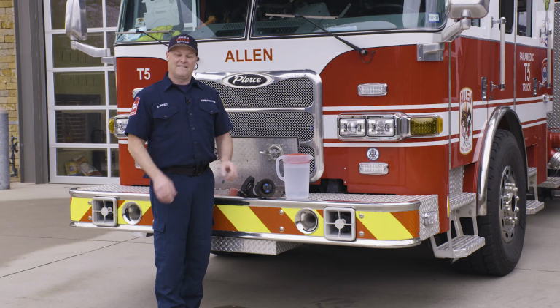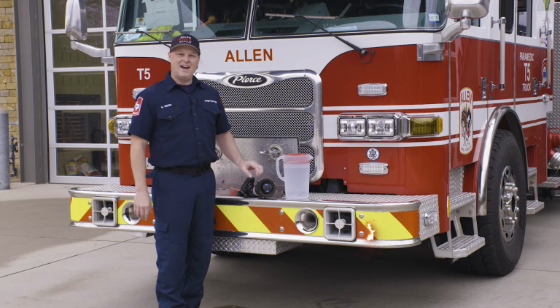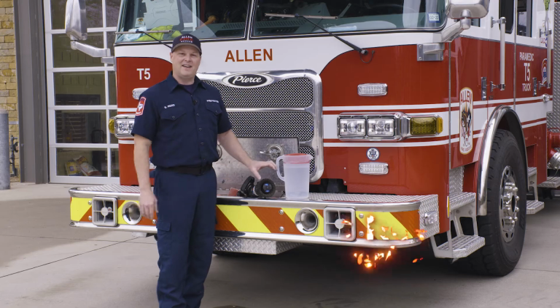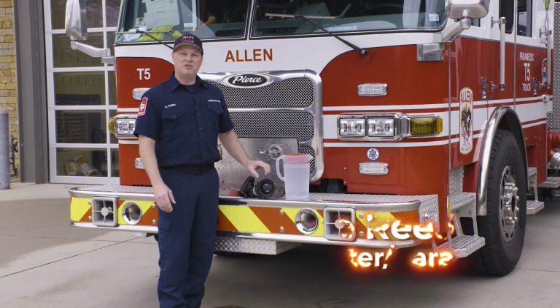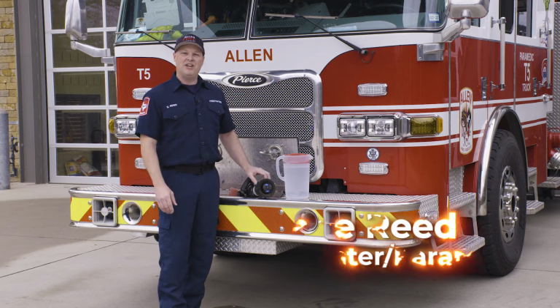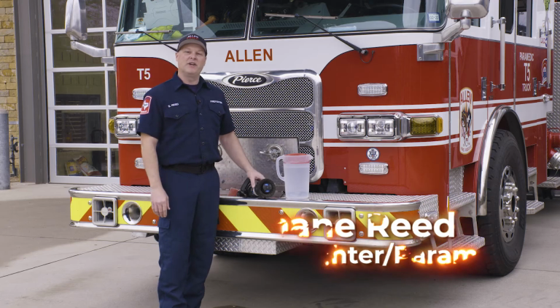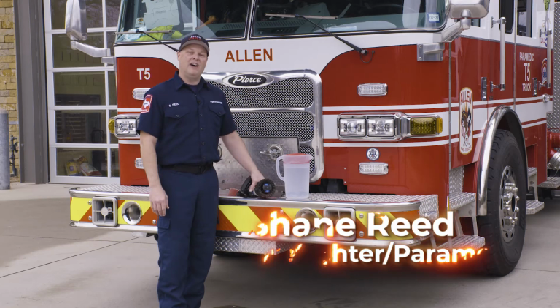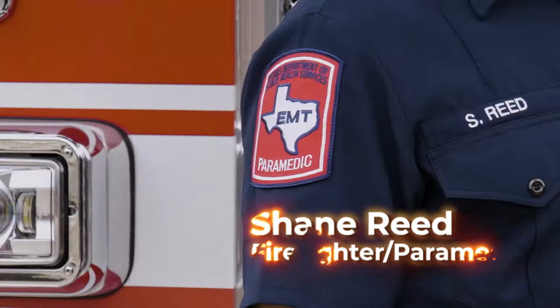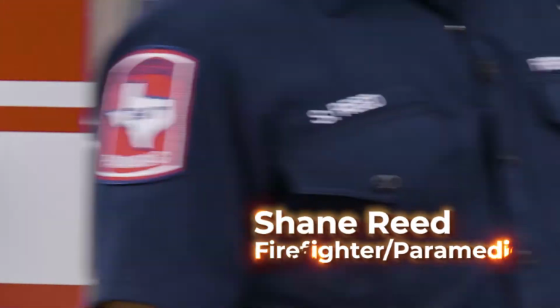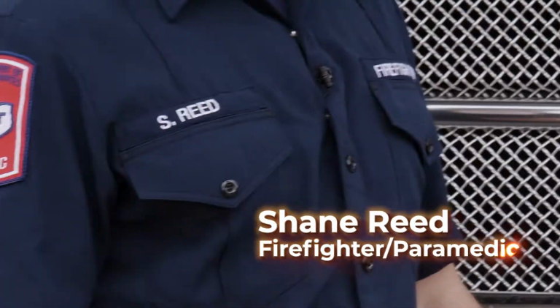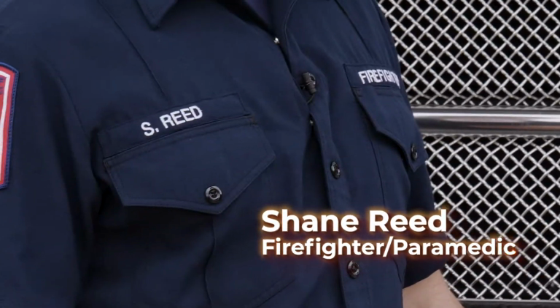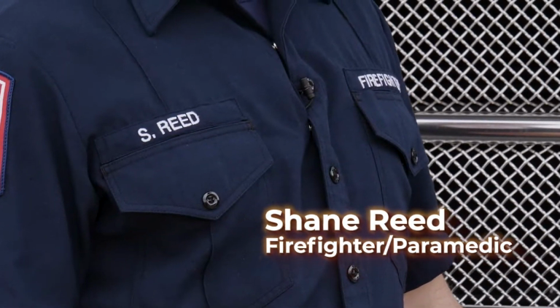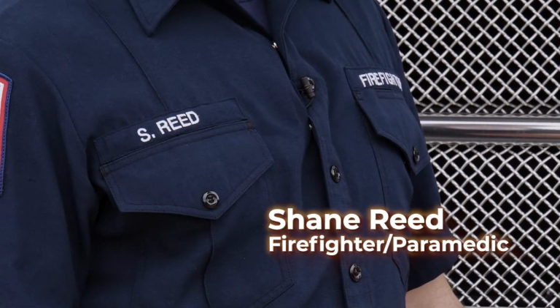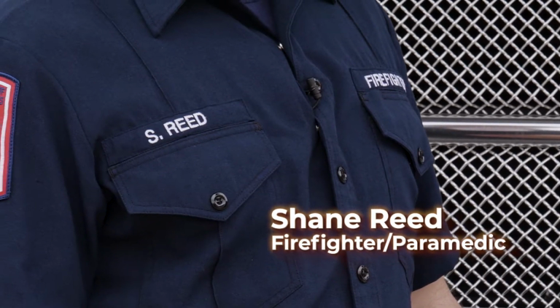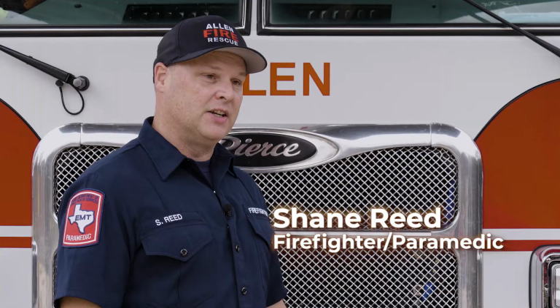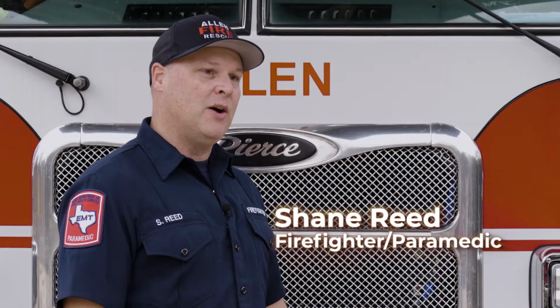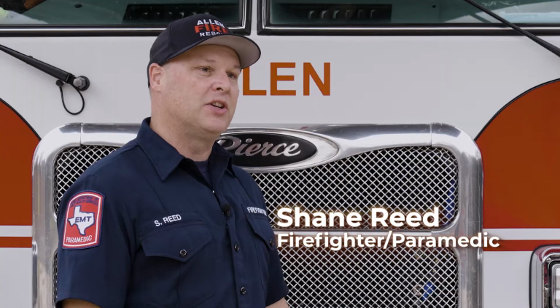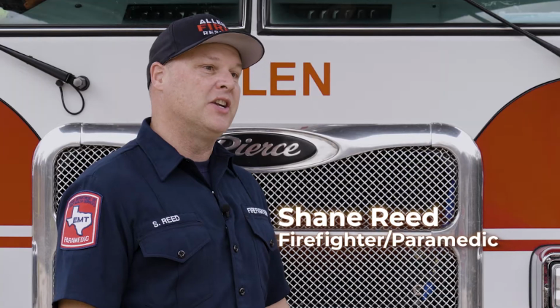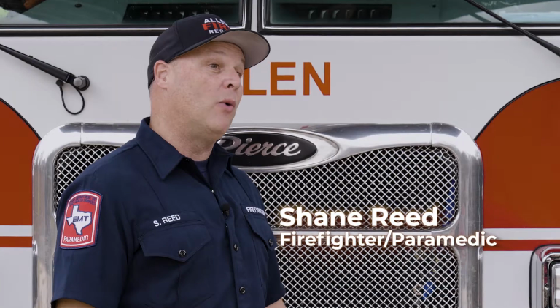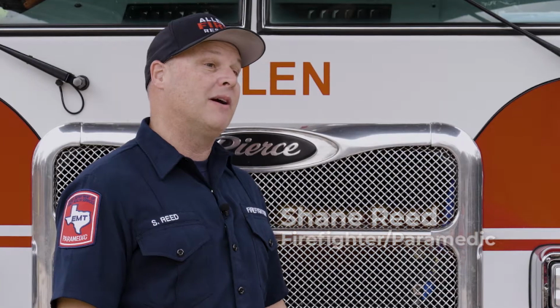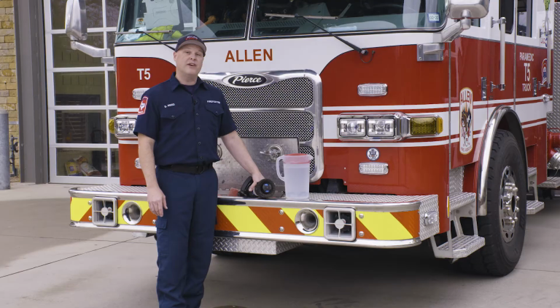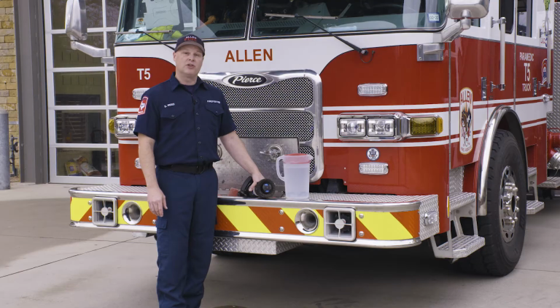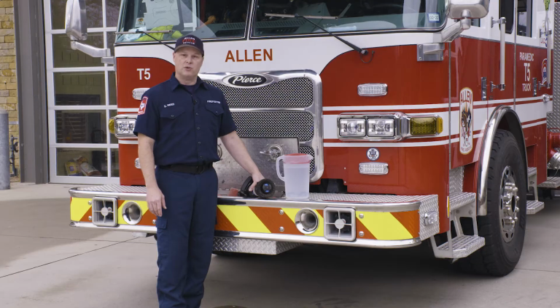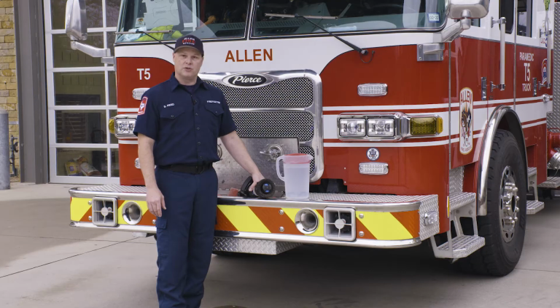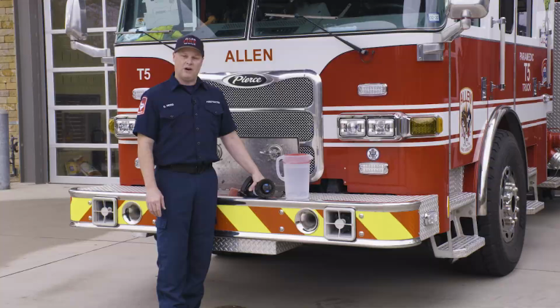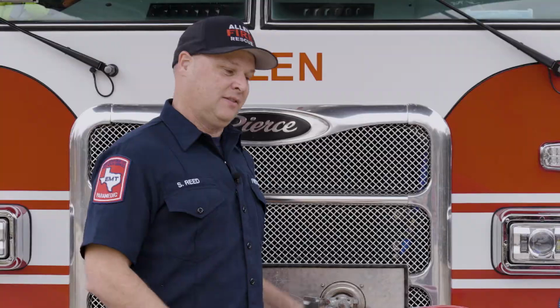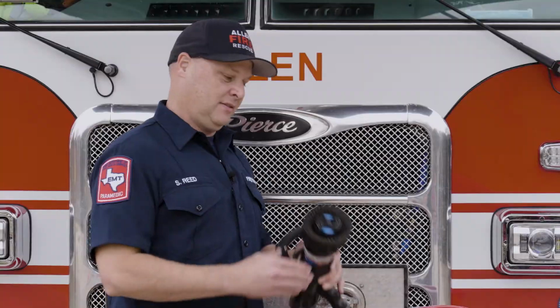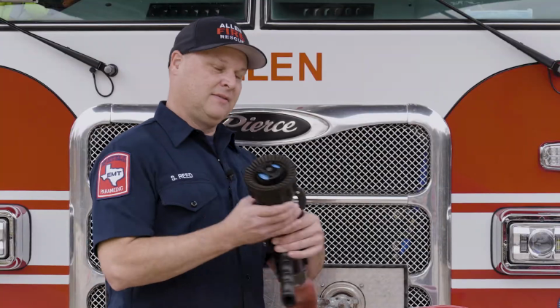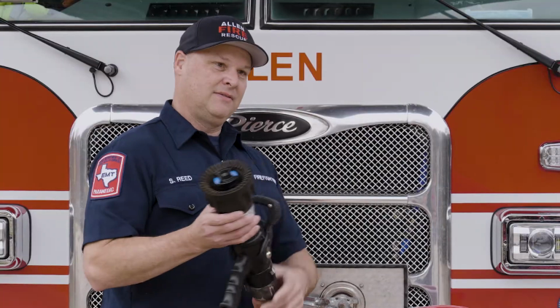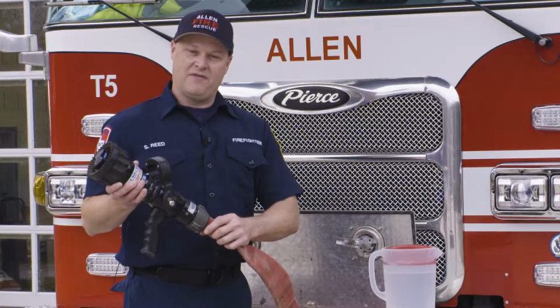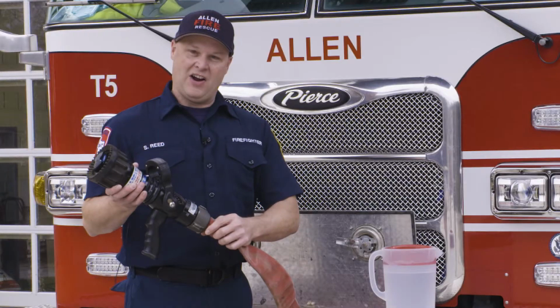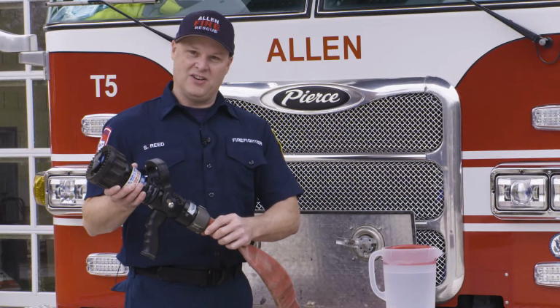Hi, I'm Shane Reed, Firefighter Paramedic here at Station 5. Today I want to tell you about one of my favorite tools on the fire truck, the fire nozzle.